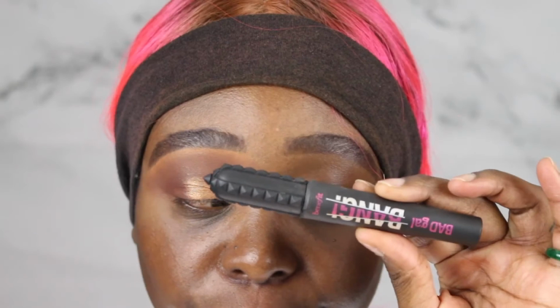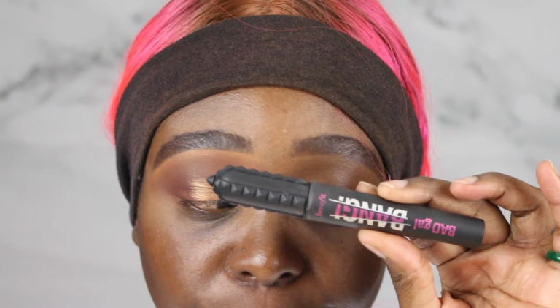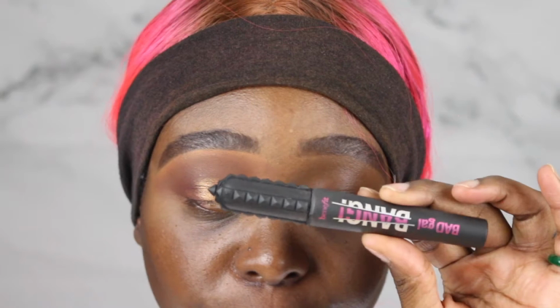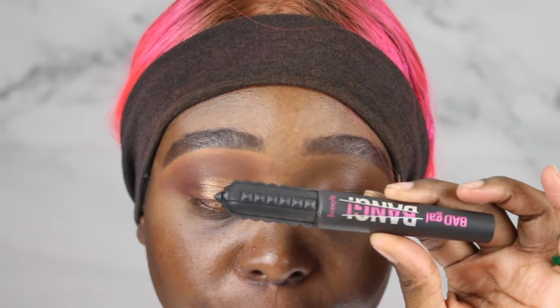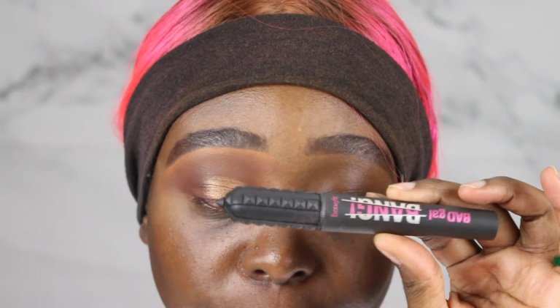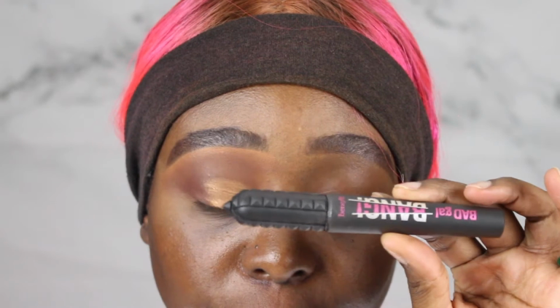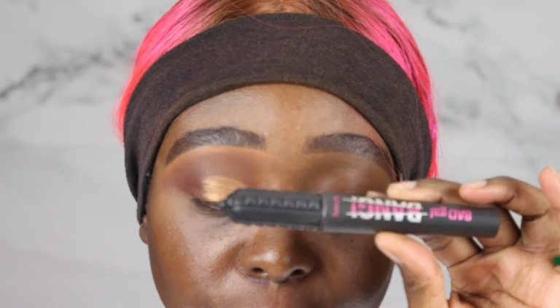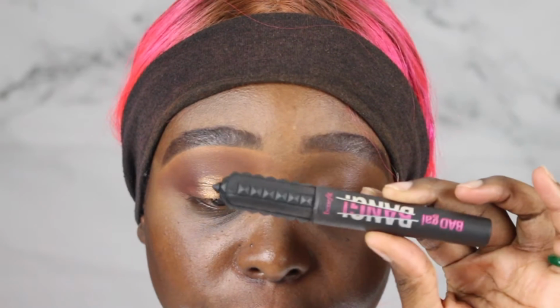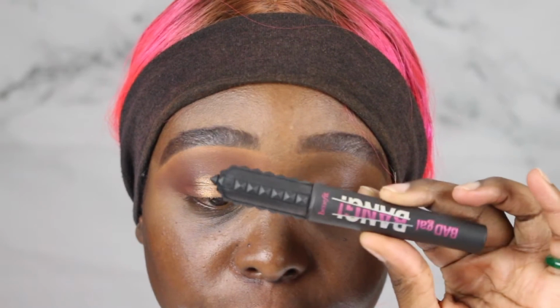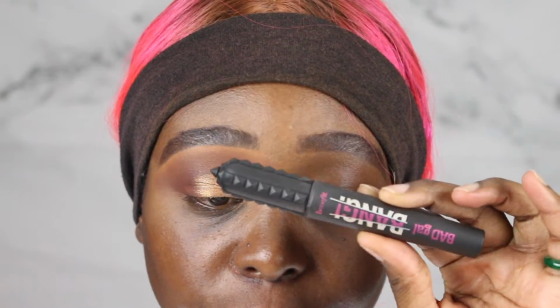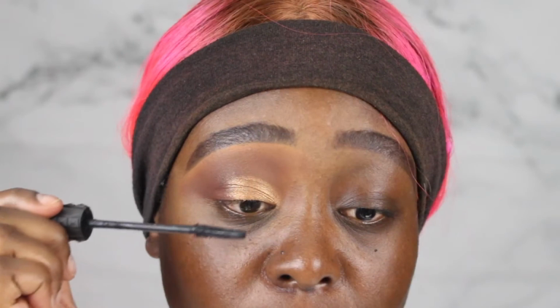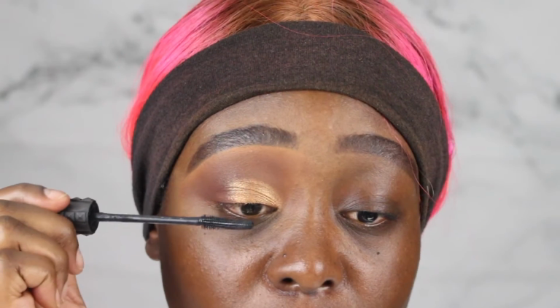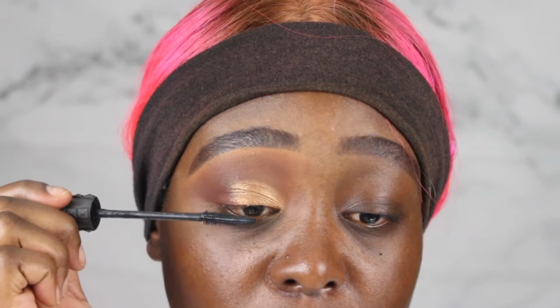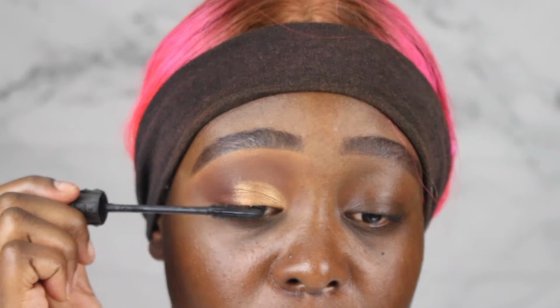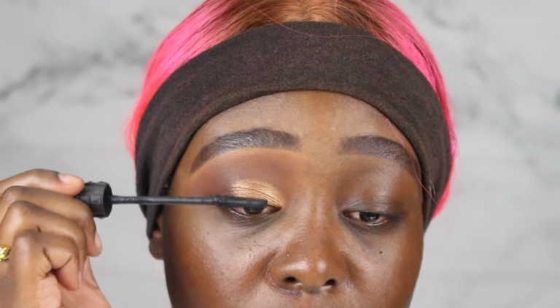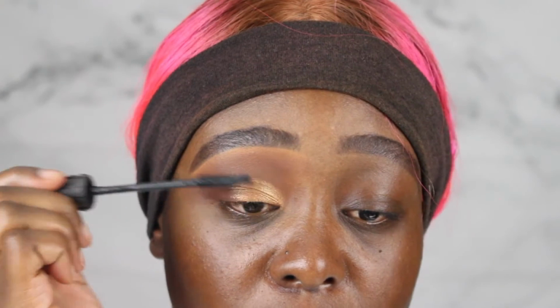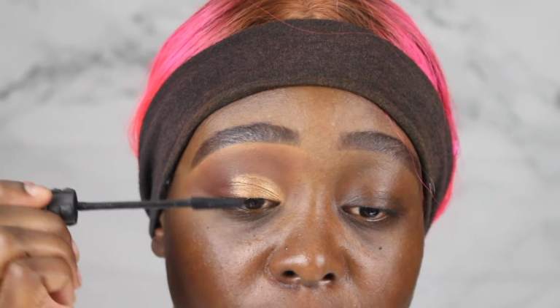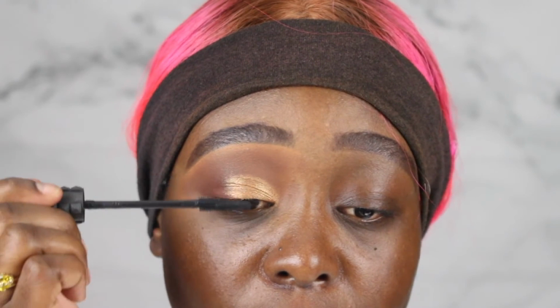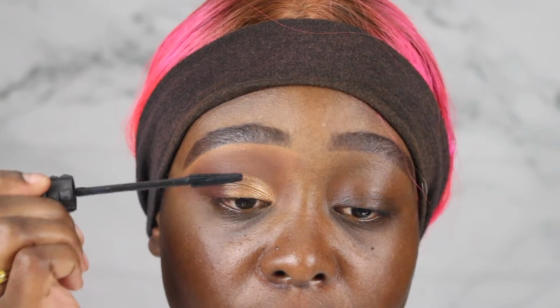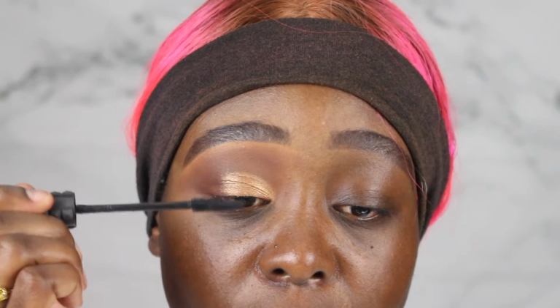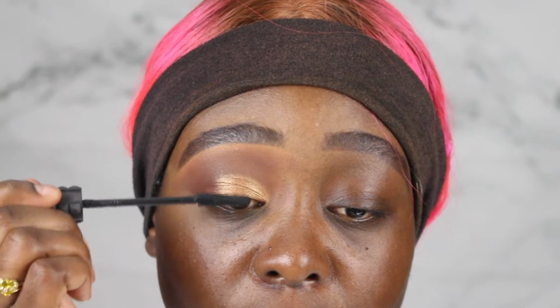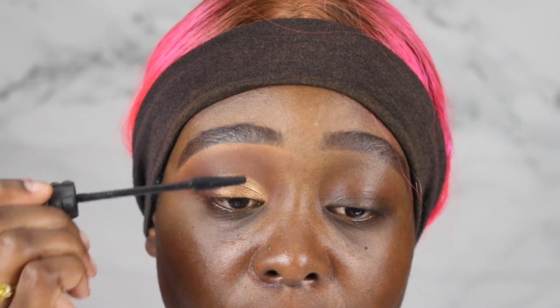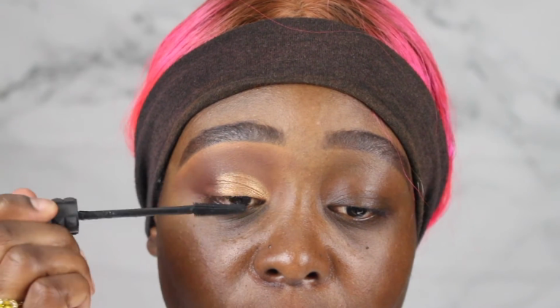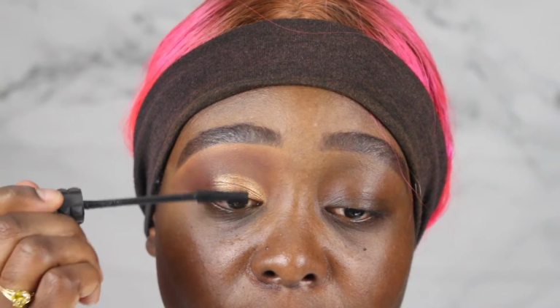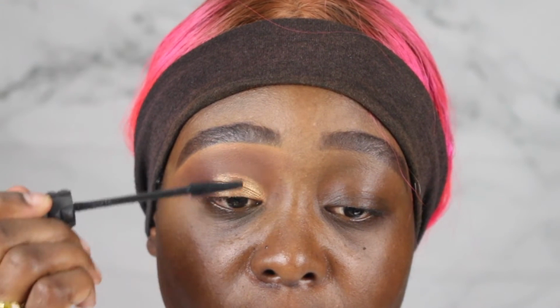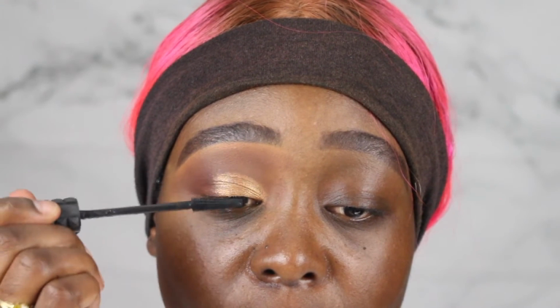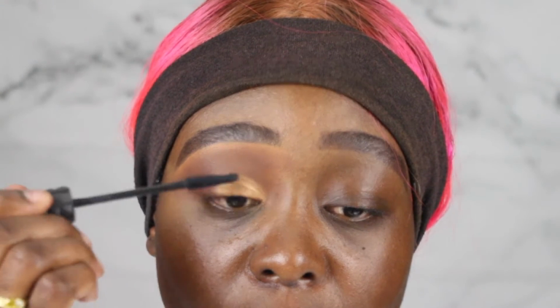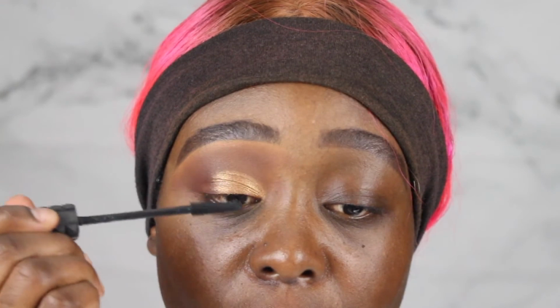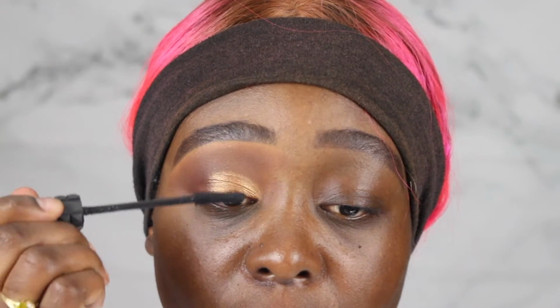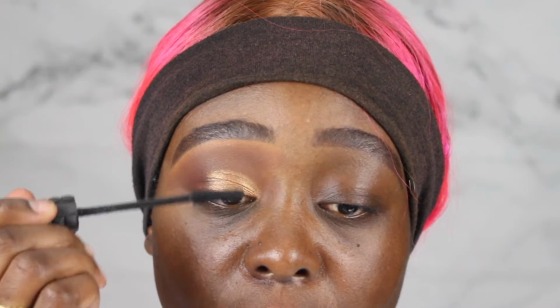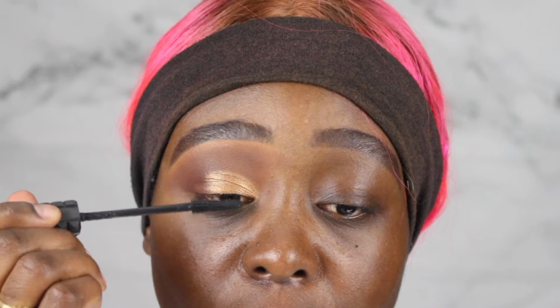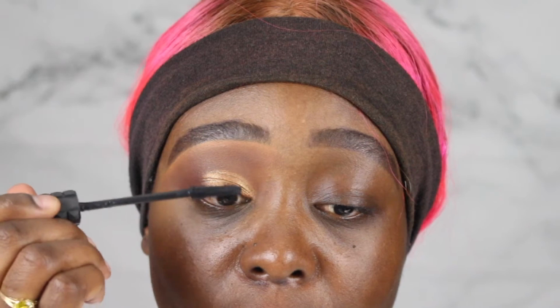Next, I'm going into my Bad Girl Bang Mascara and I'm going to coat my lashes.